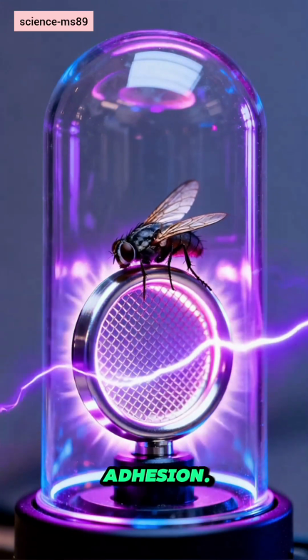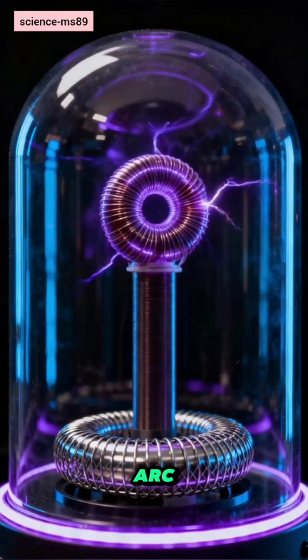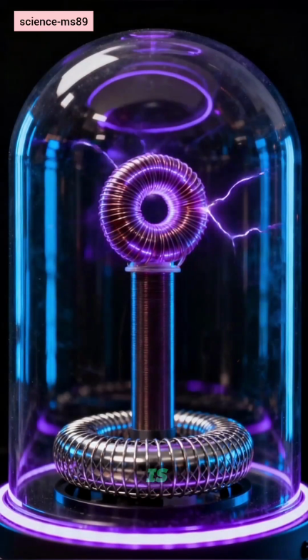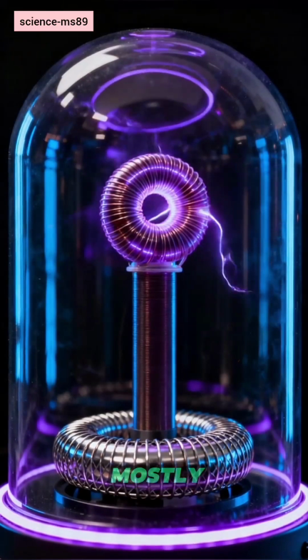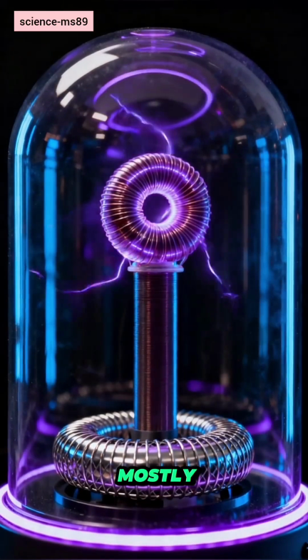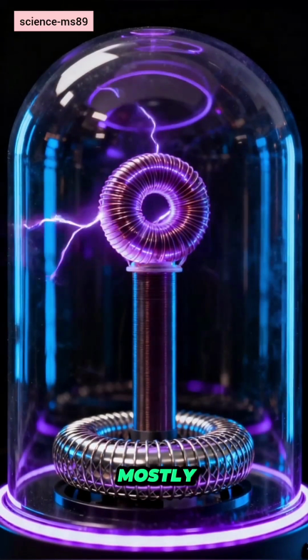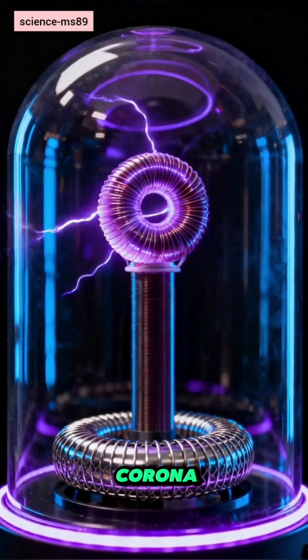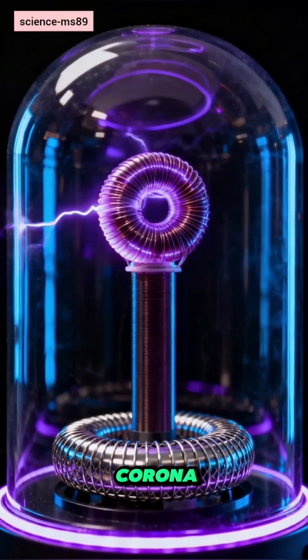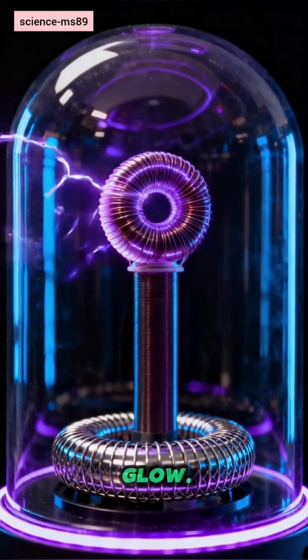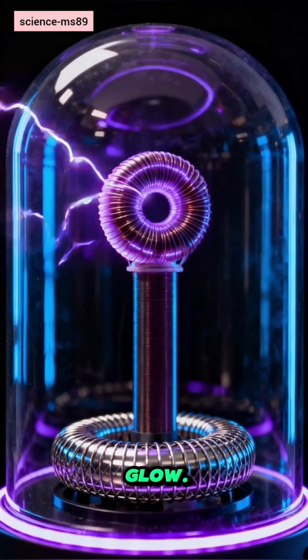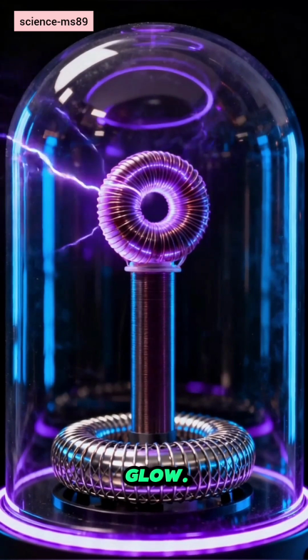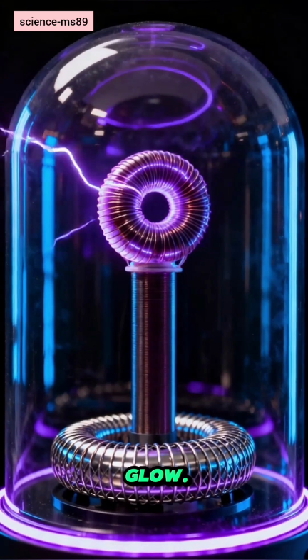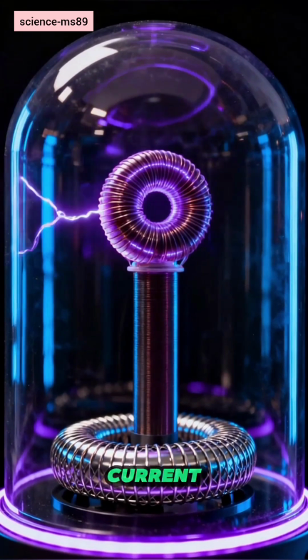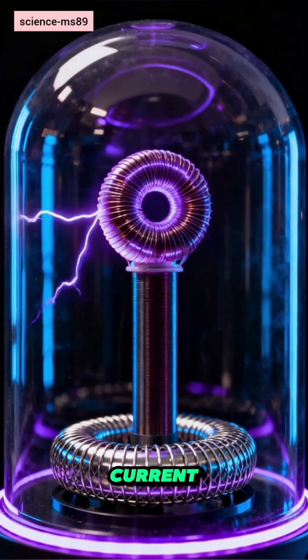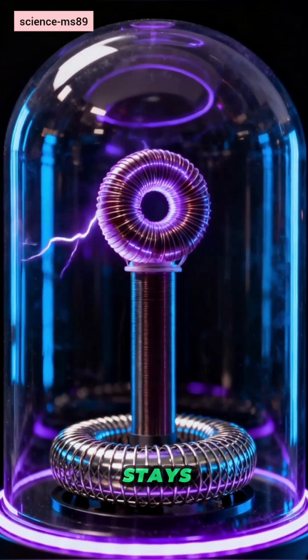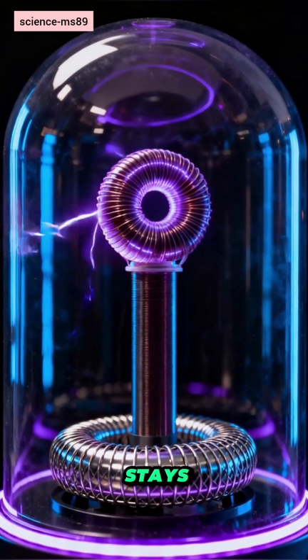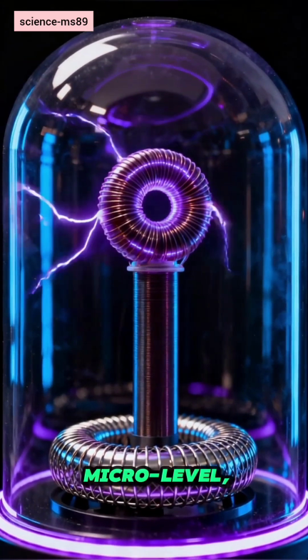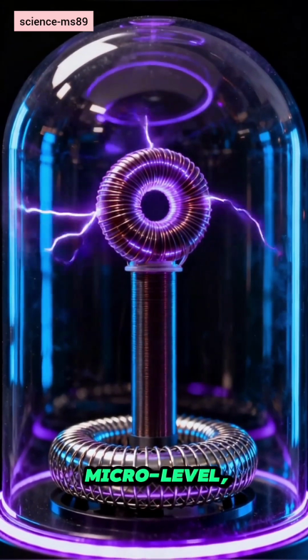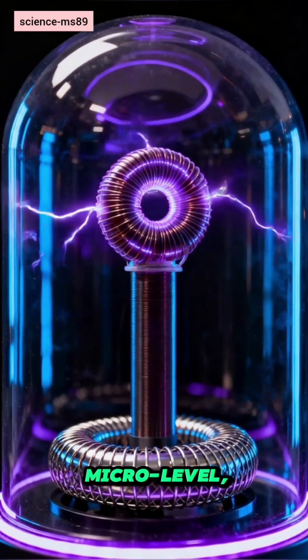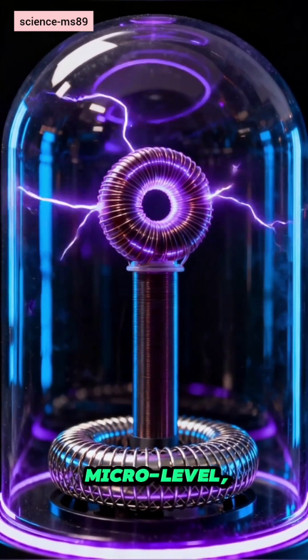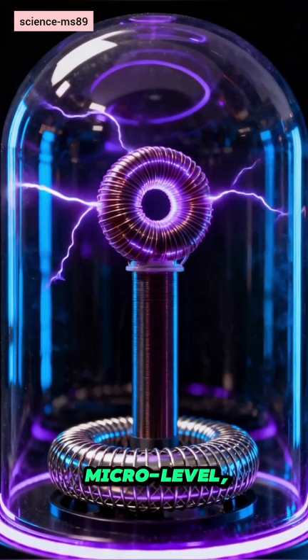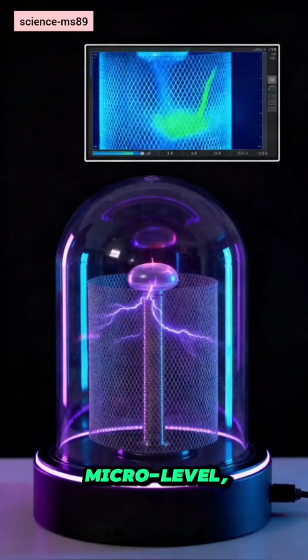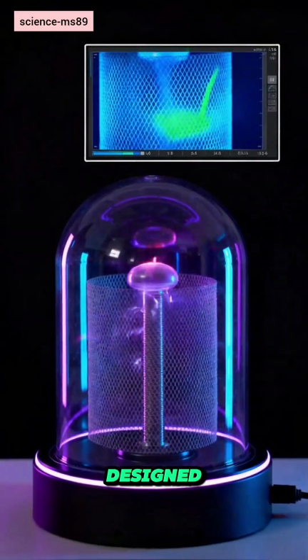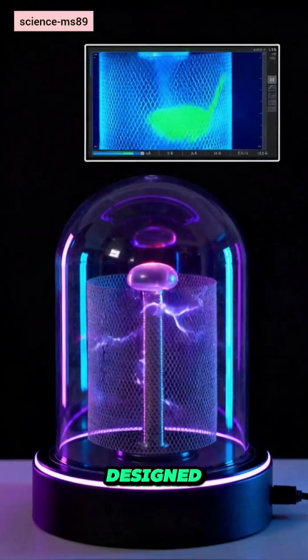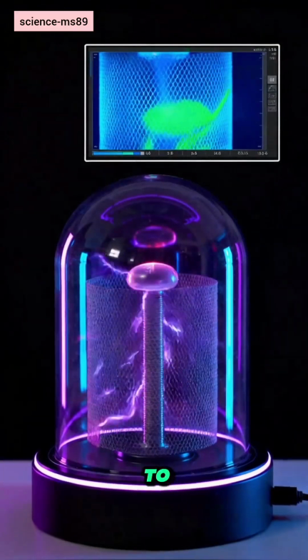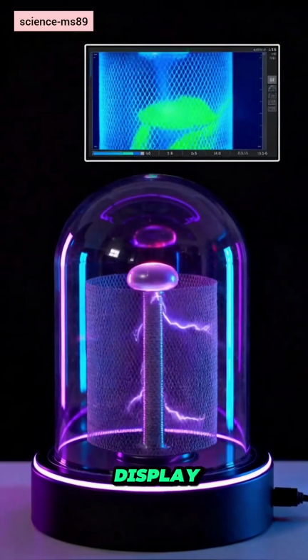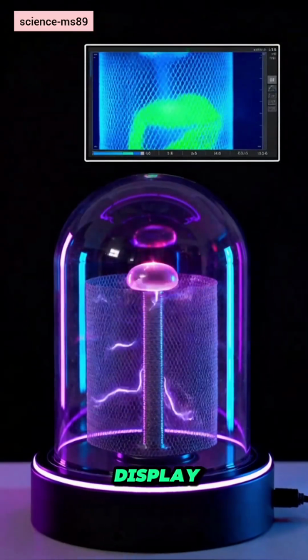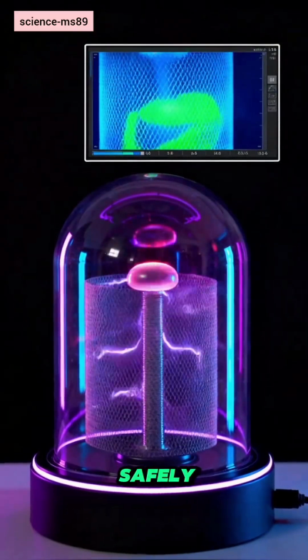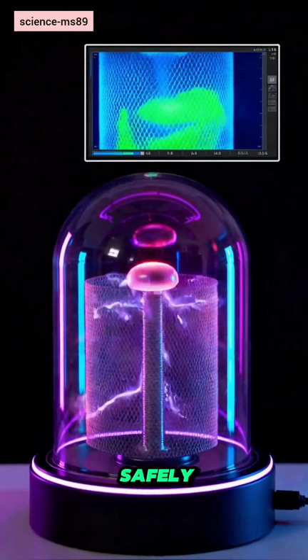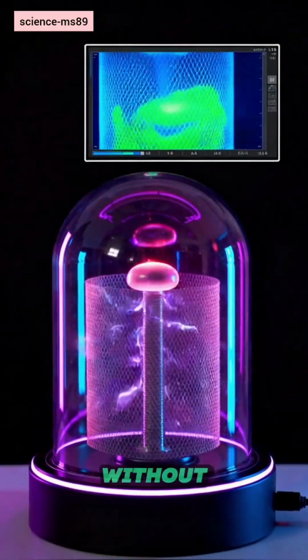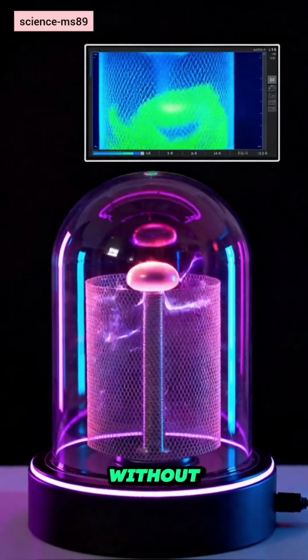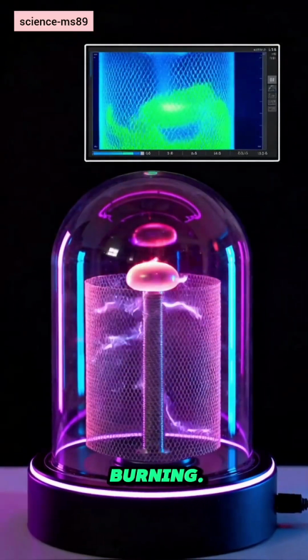The arc is mostly Corona Glow. Current stays at the micro level, designed to display safely without burning.